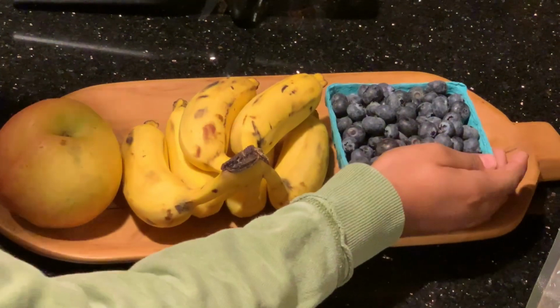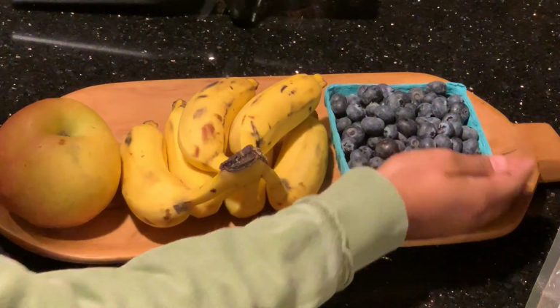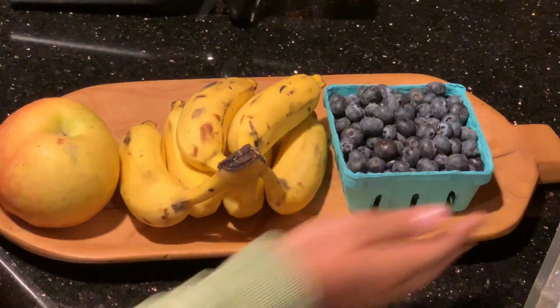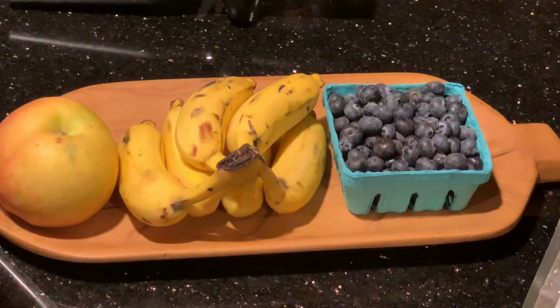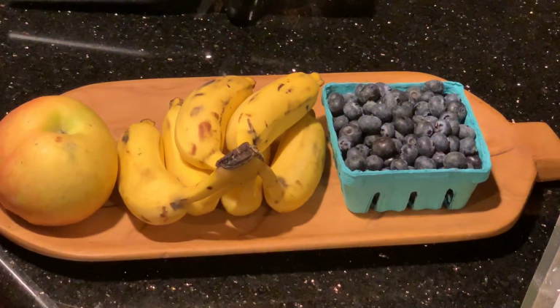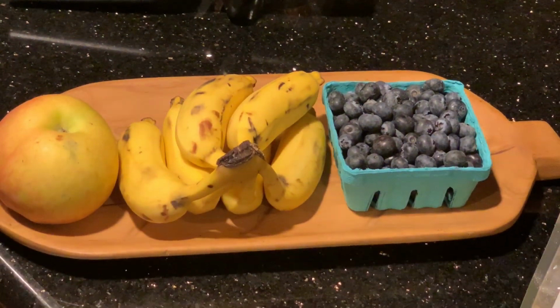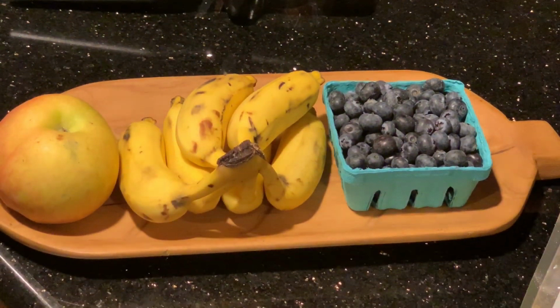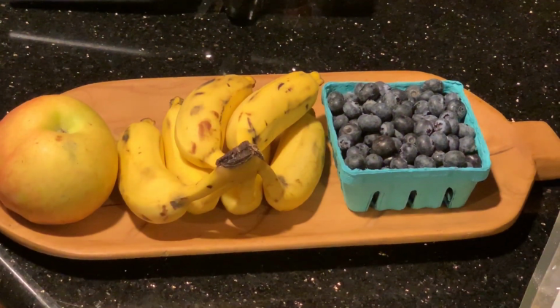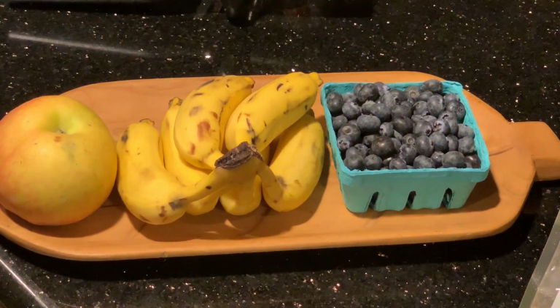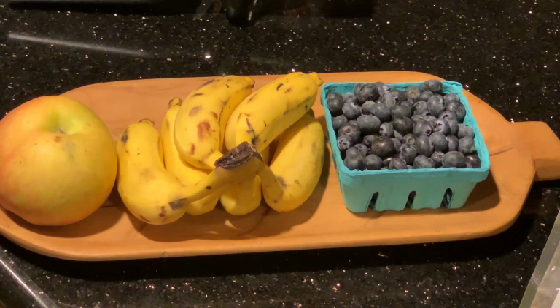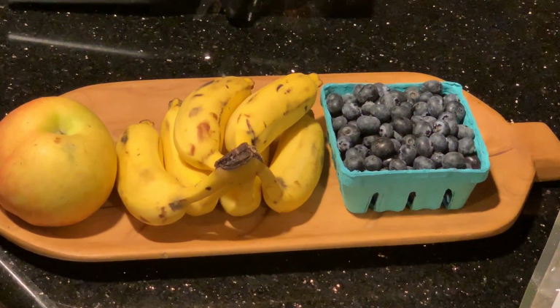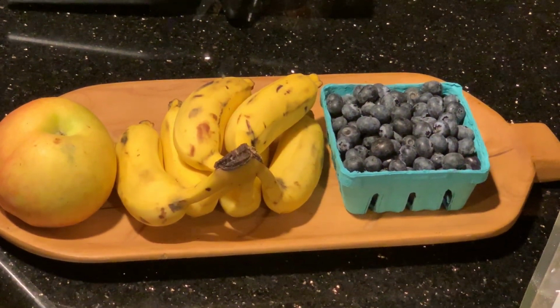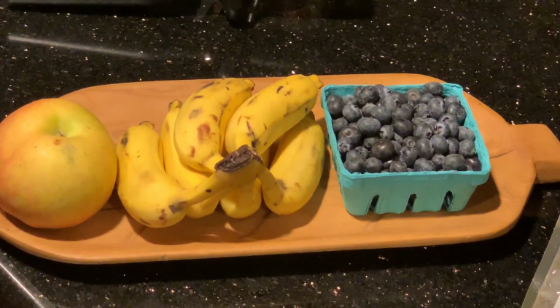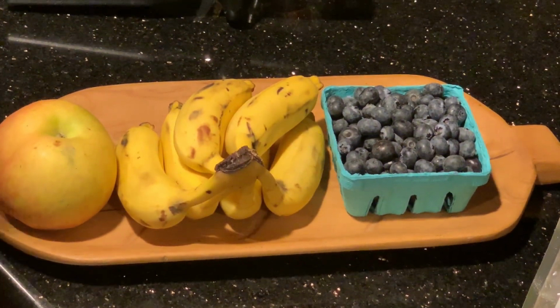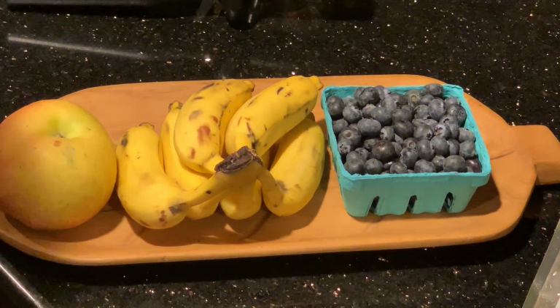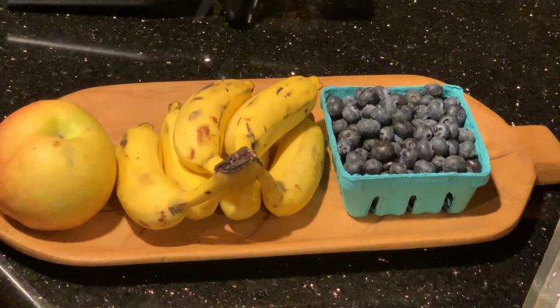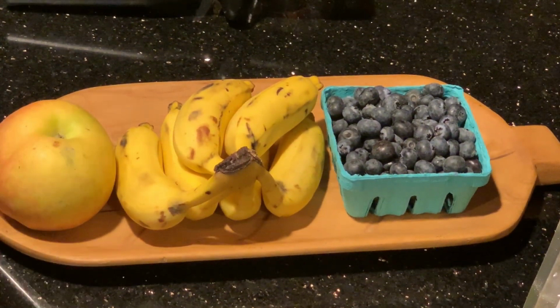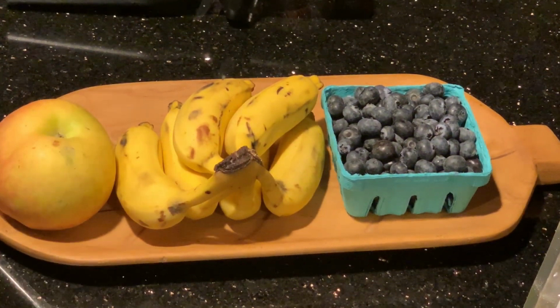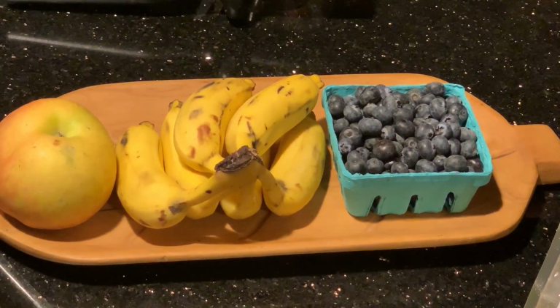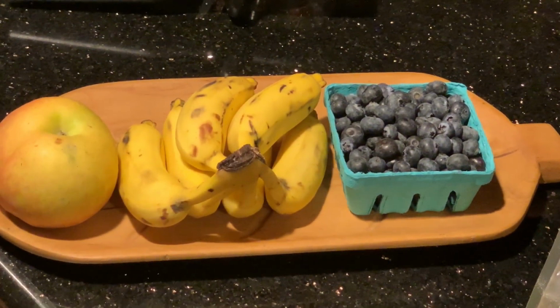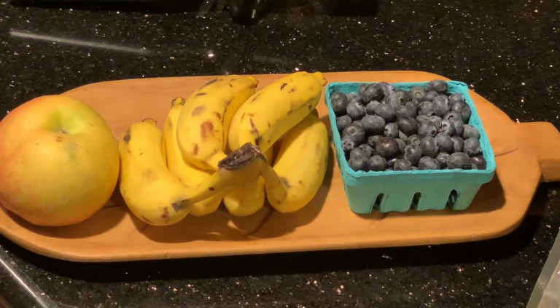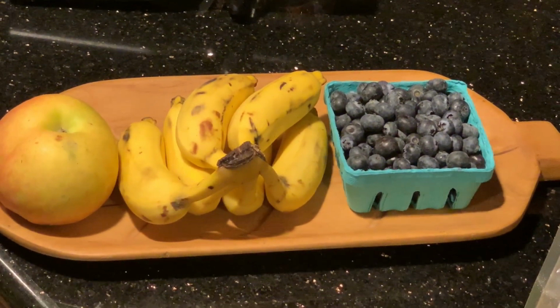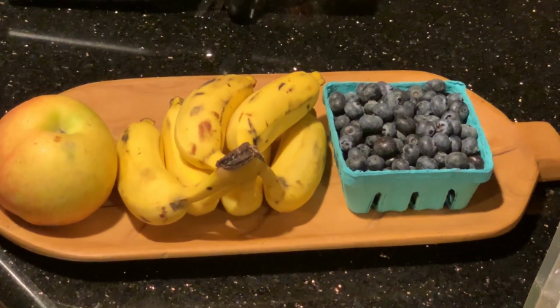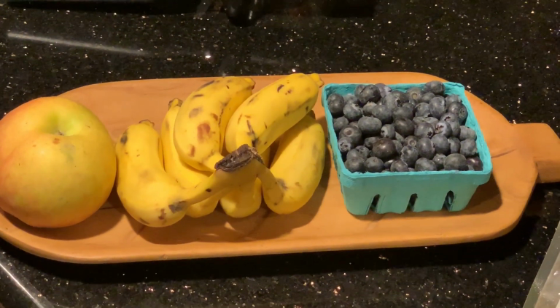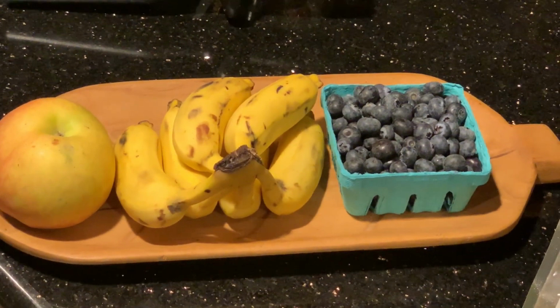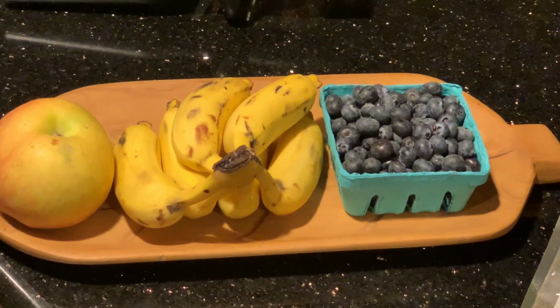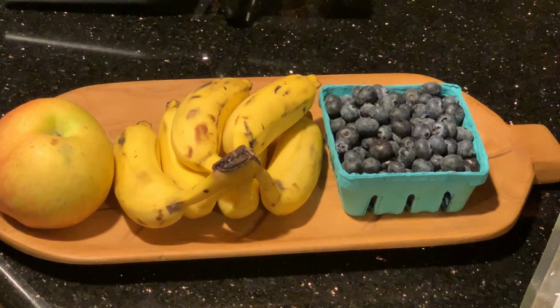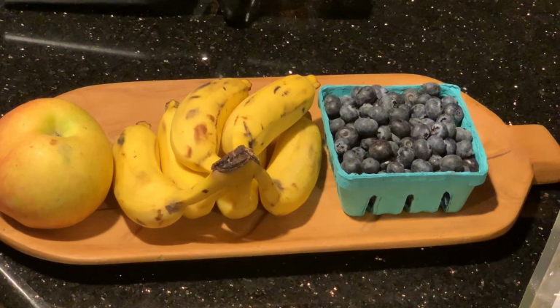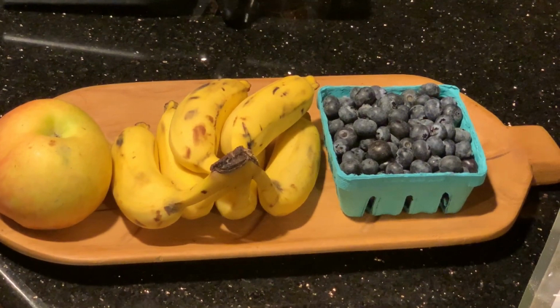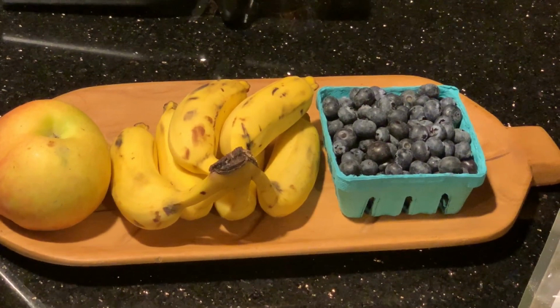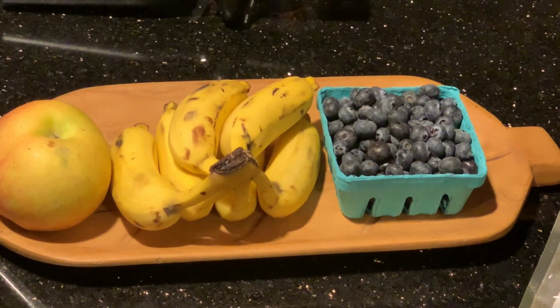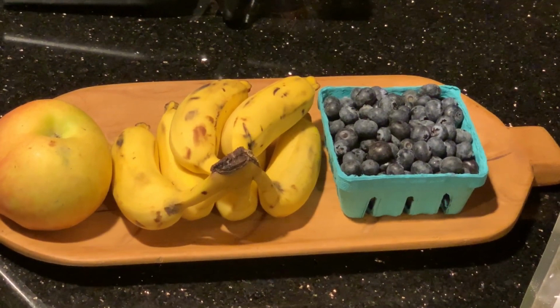You guys all know about blueberries. Some are sour, some are sweet, some are big, some are small and some are juicy.